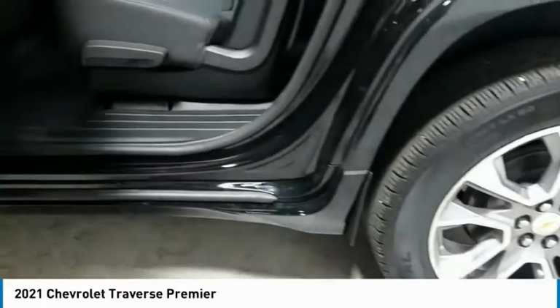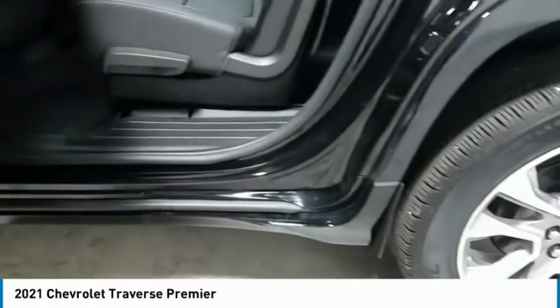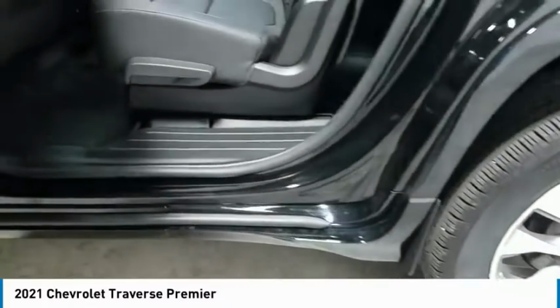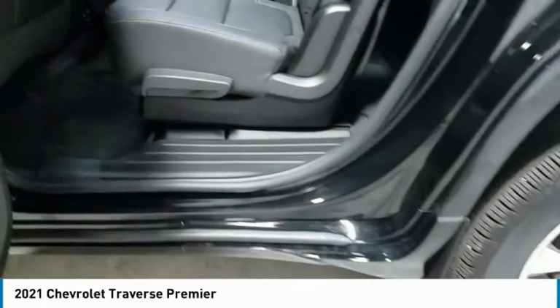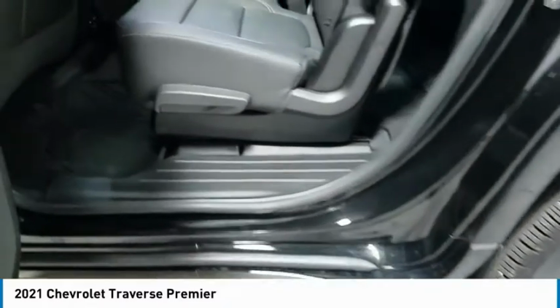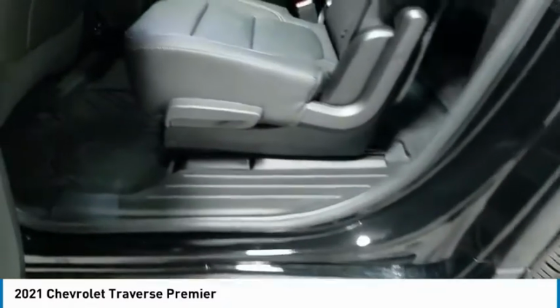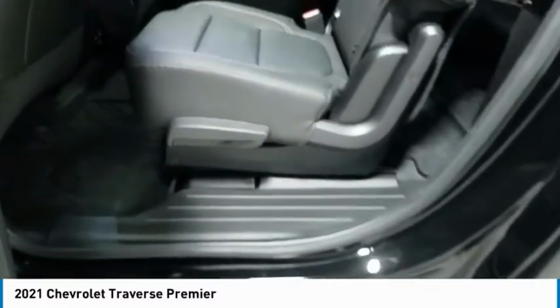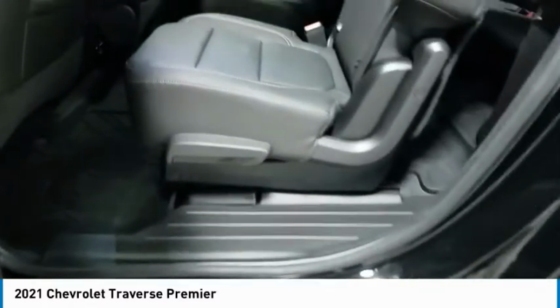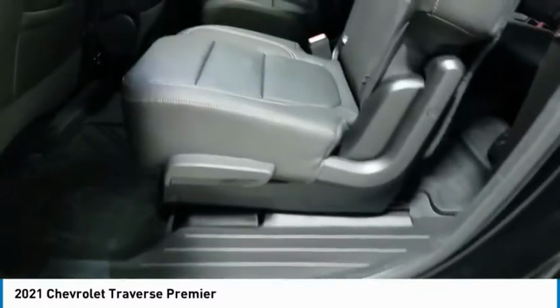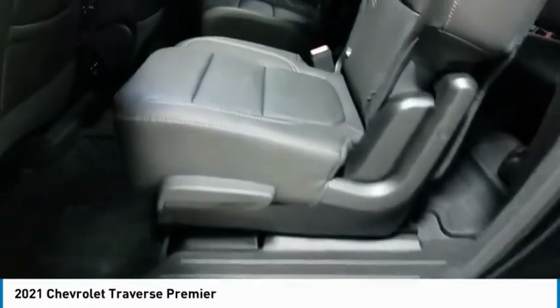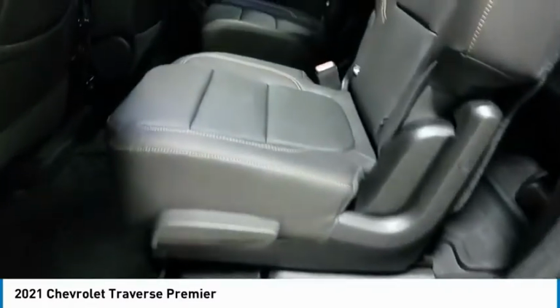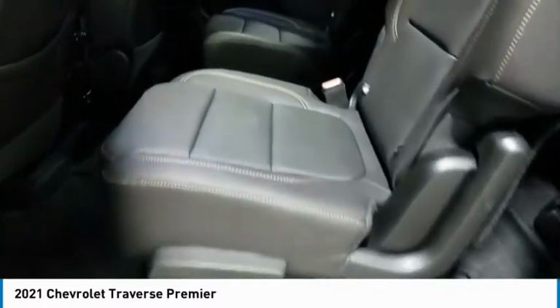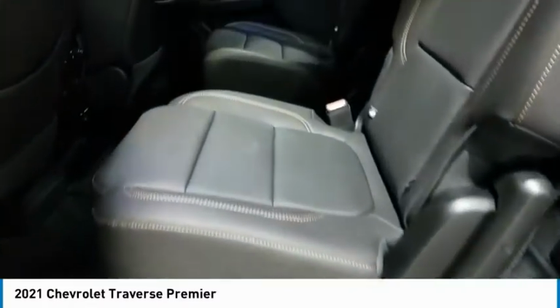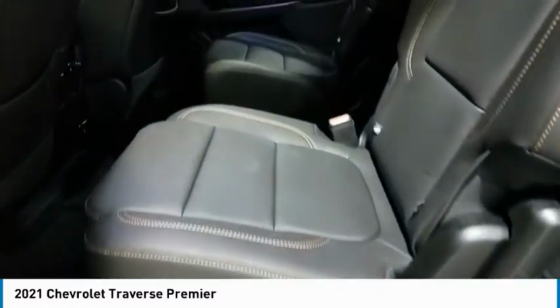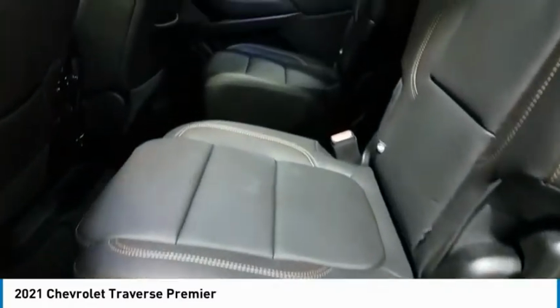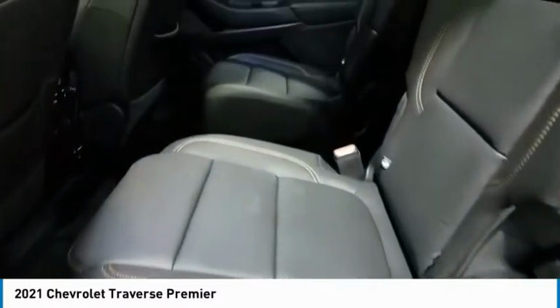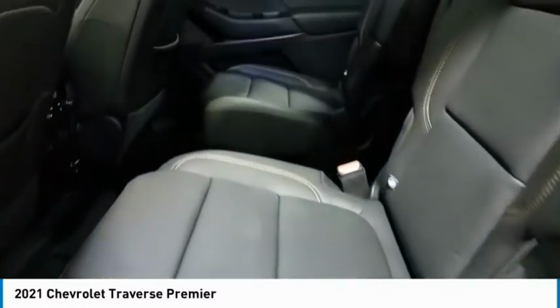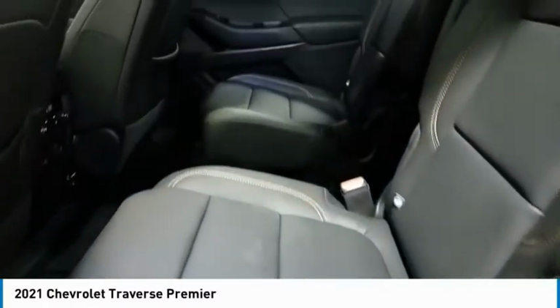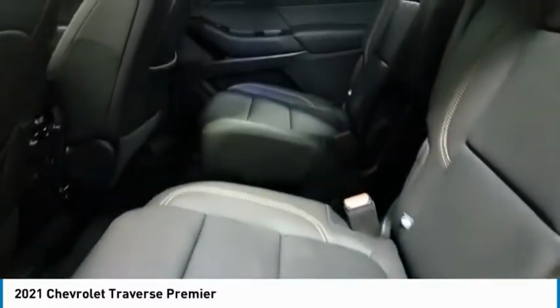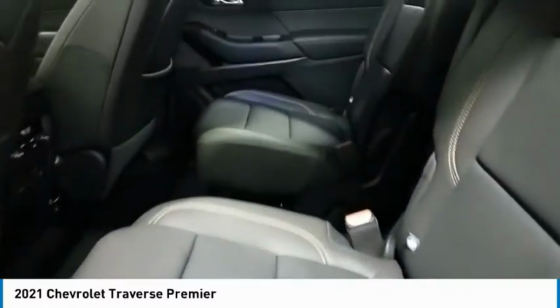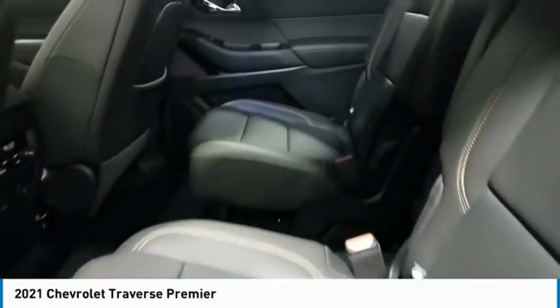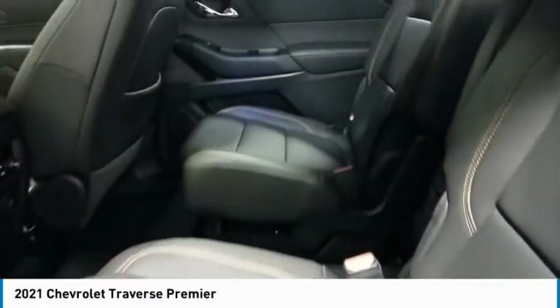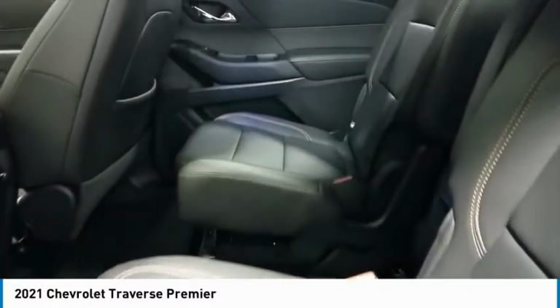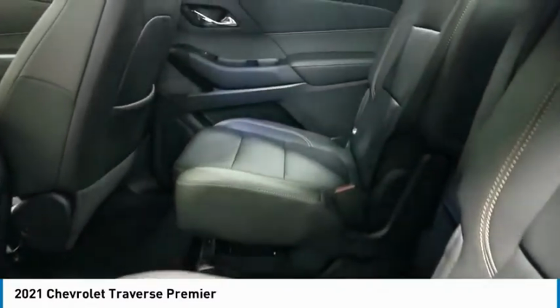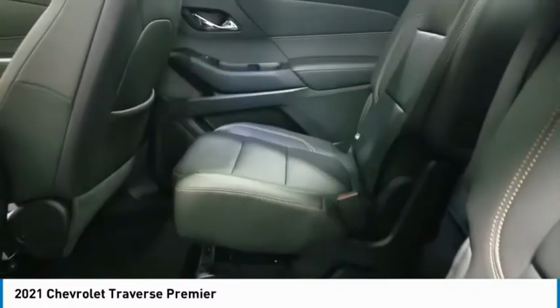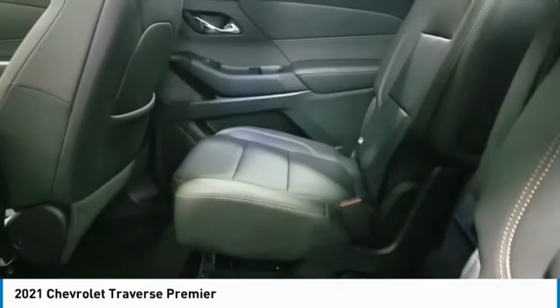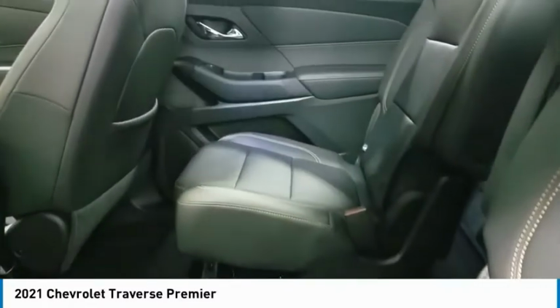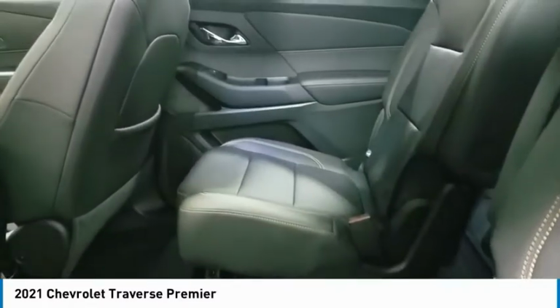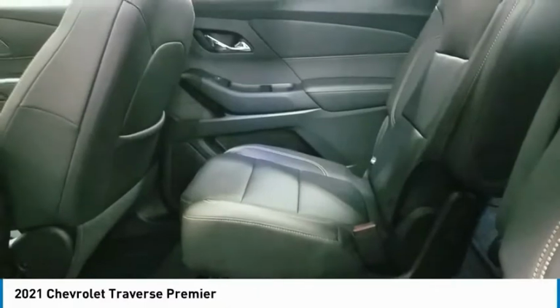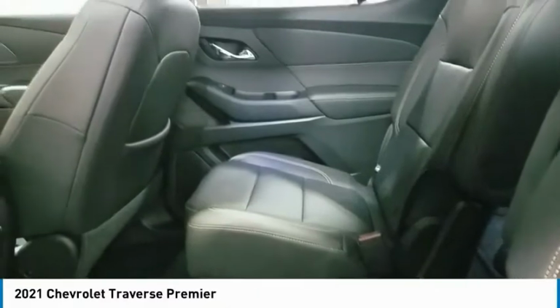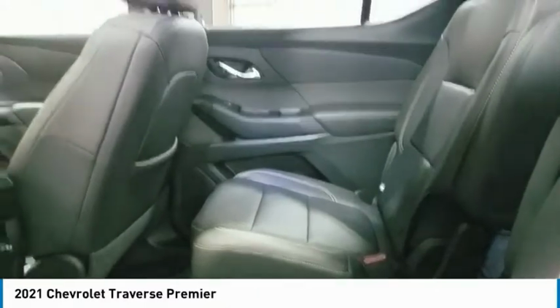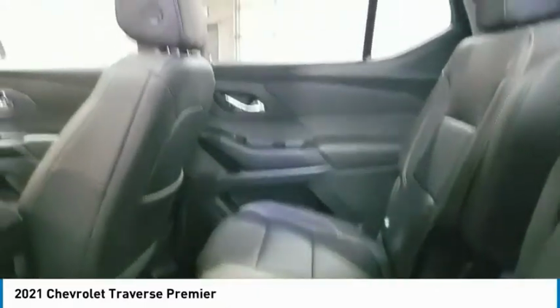Headlights auto off, remote trunk release, mirror memory. Come take a test drive today.